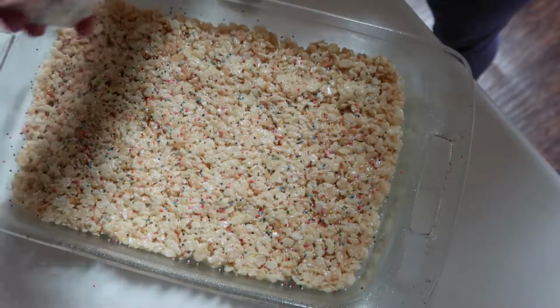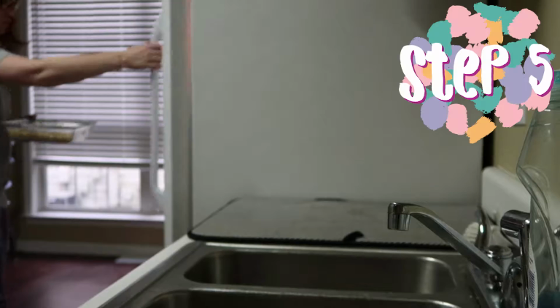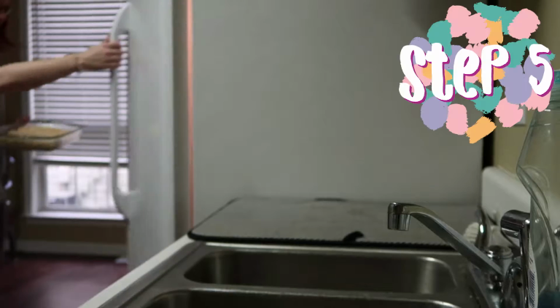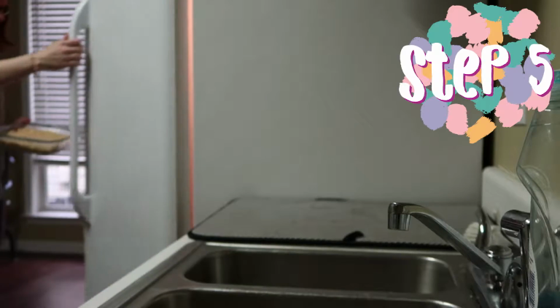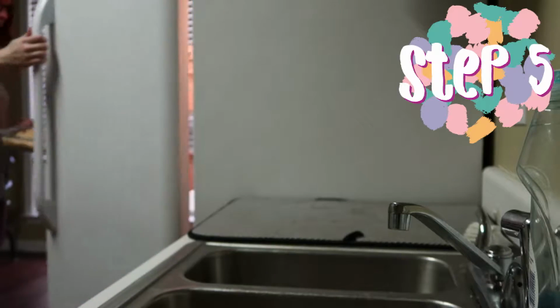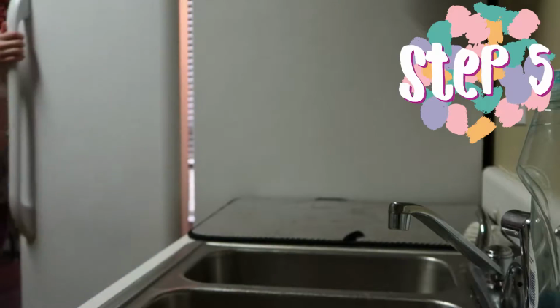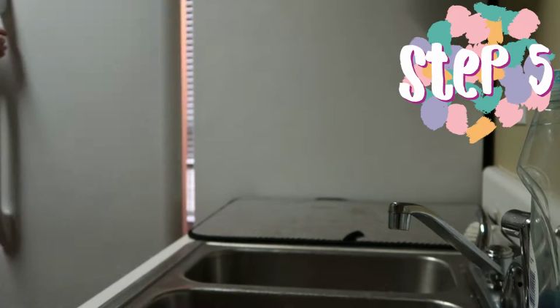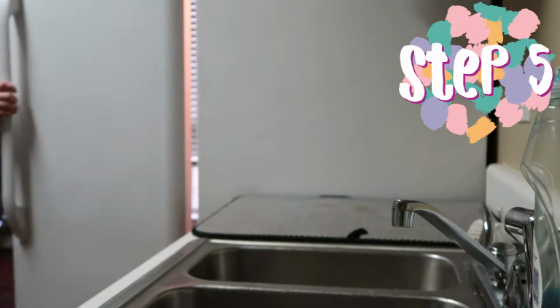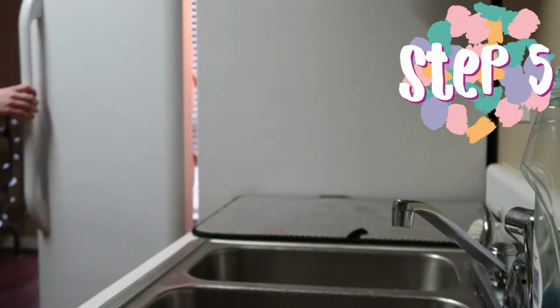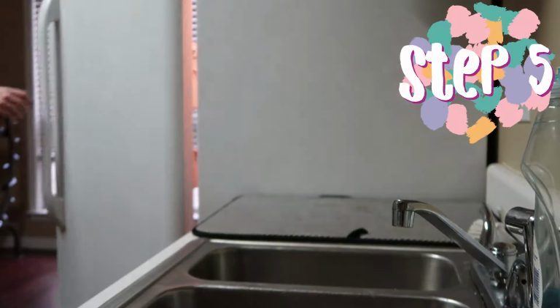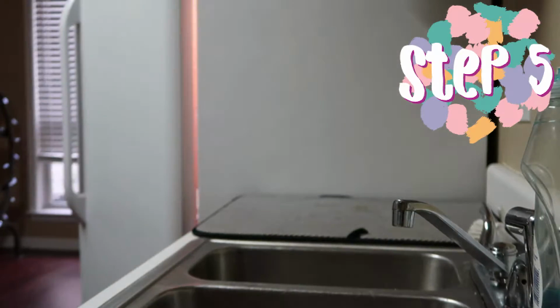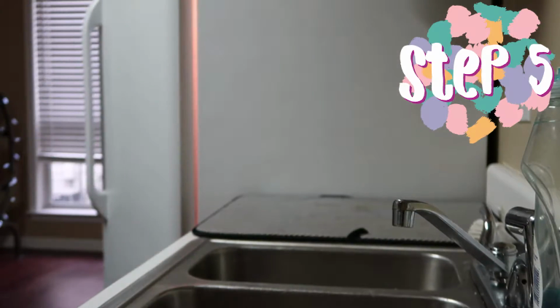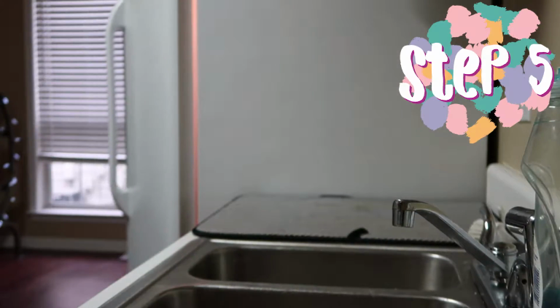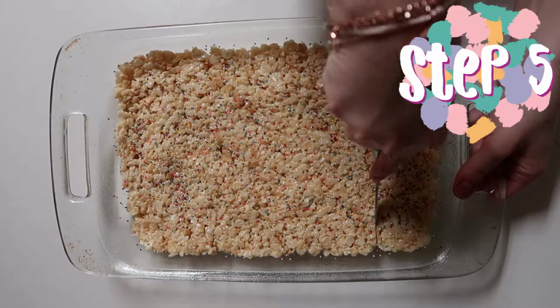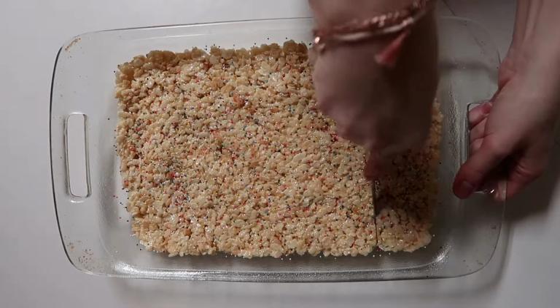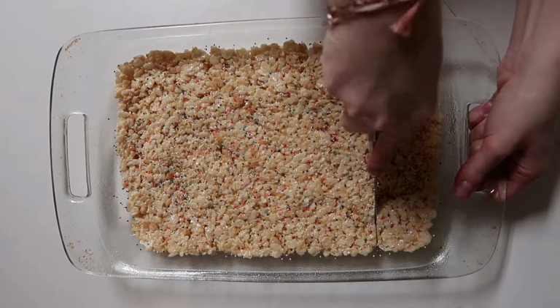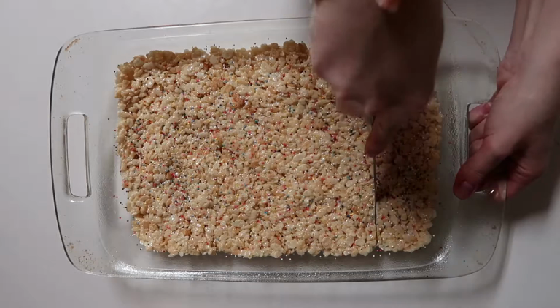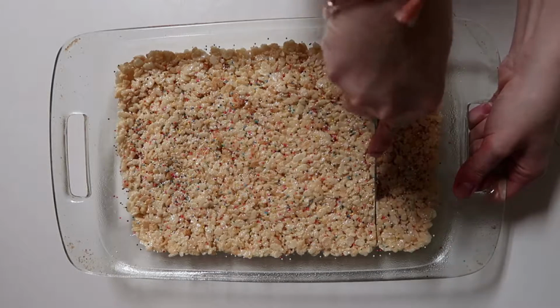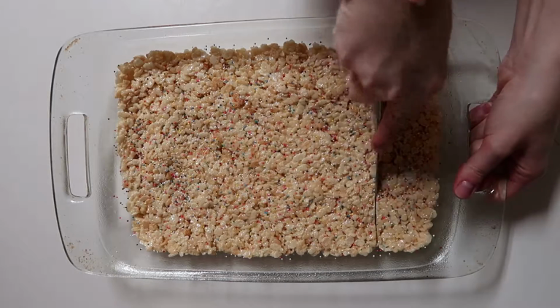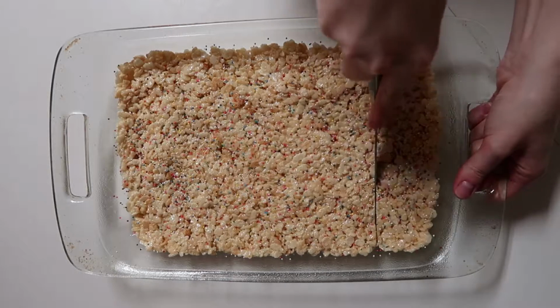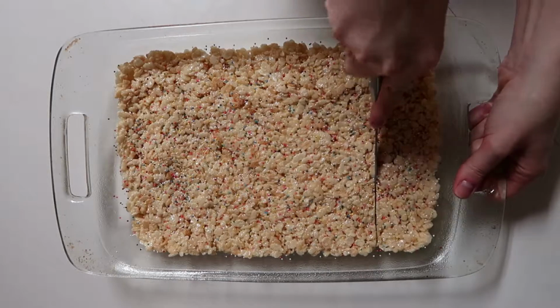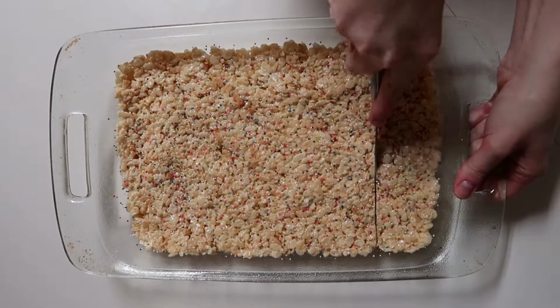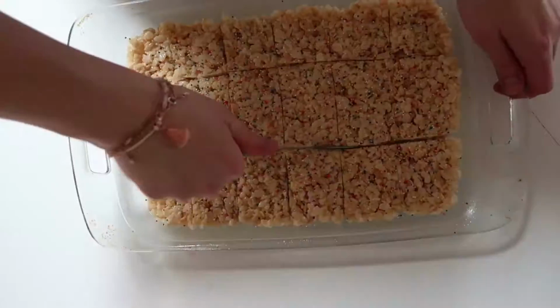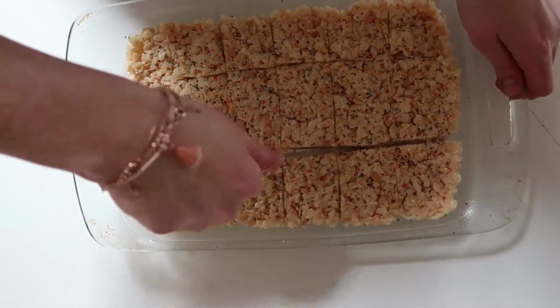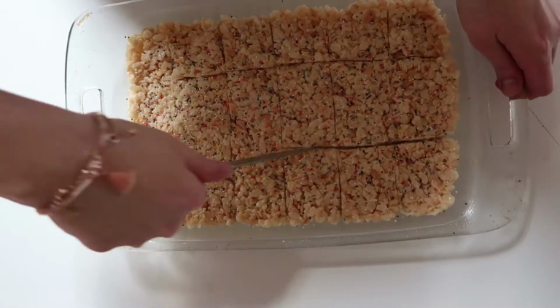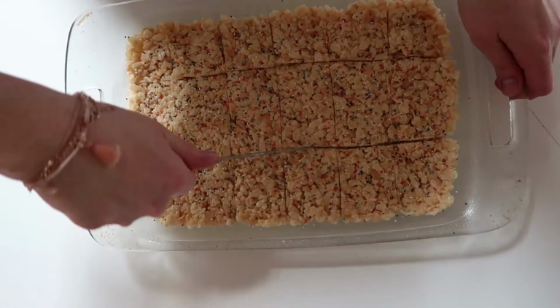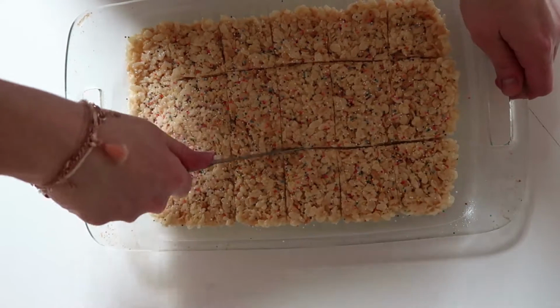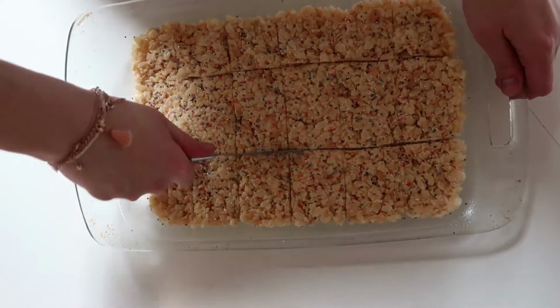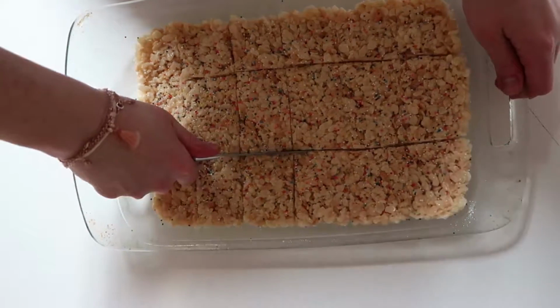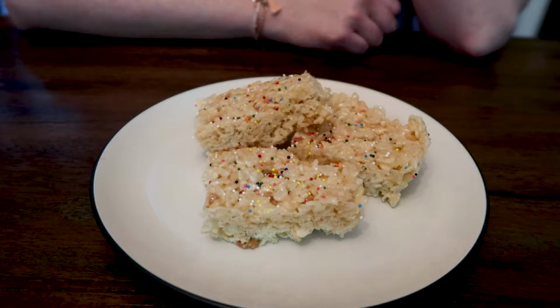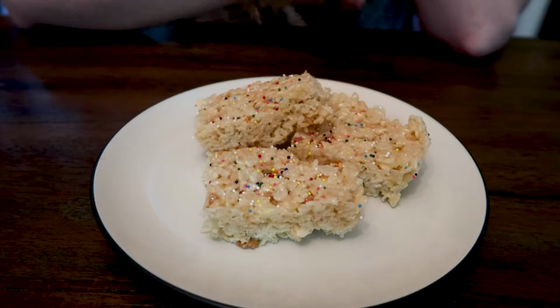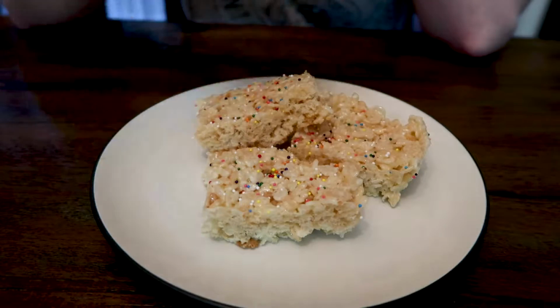Step 5: Allow to cool, then cut into squares, and enjoy!